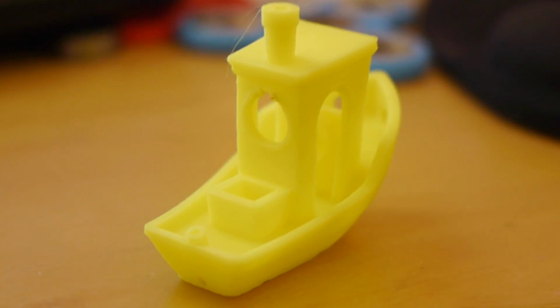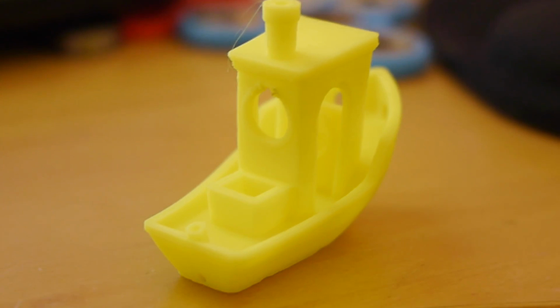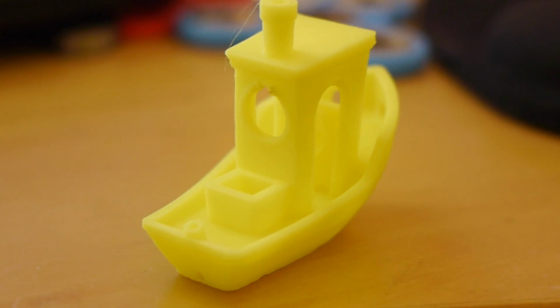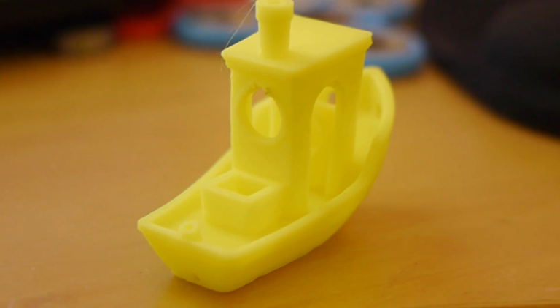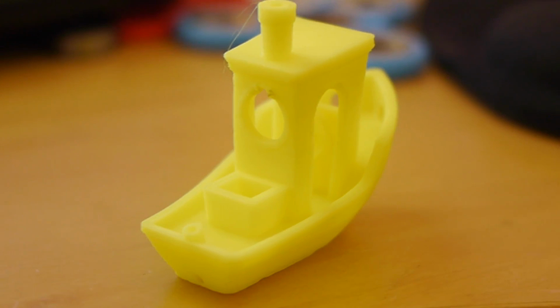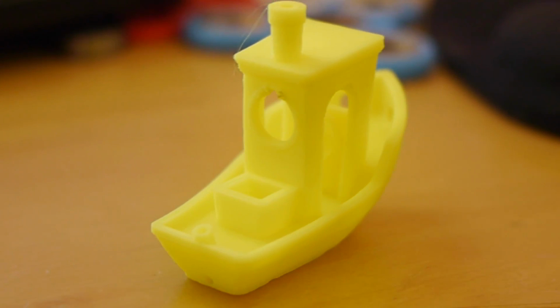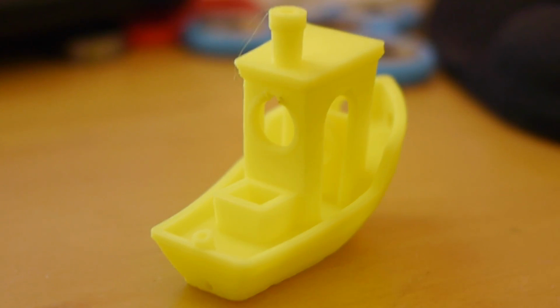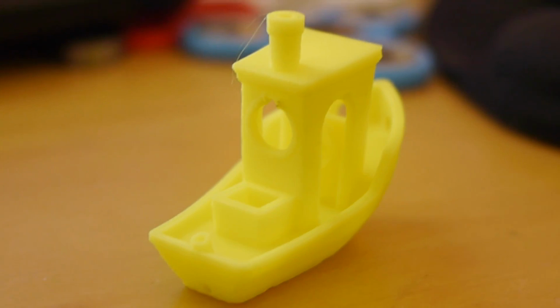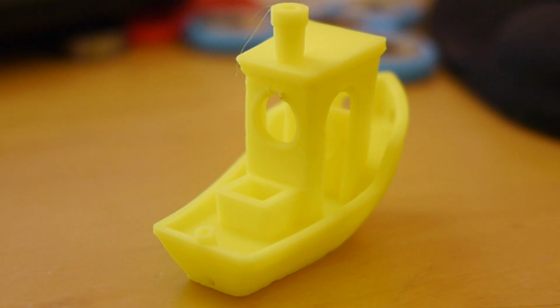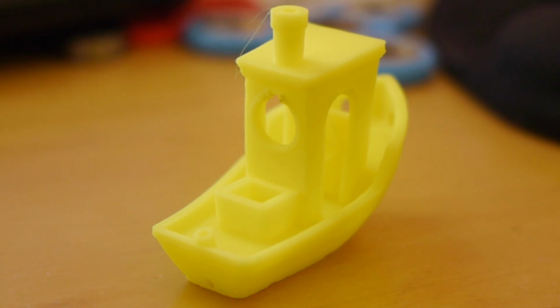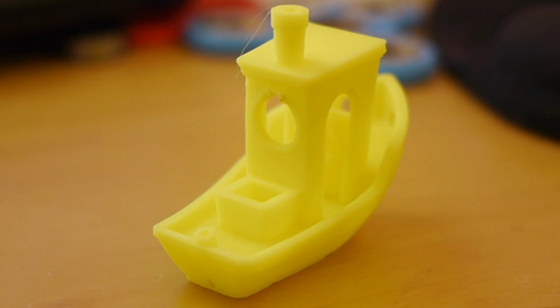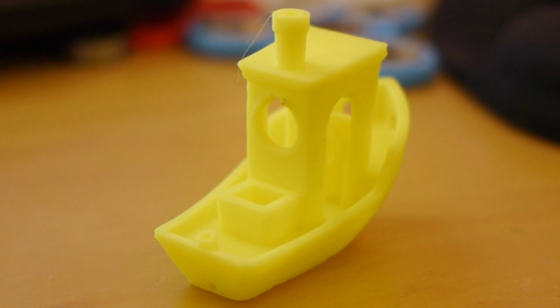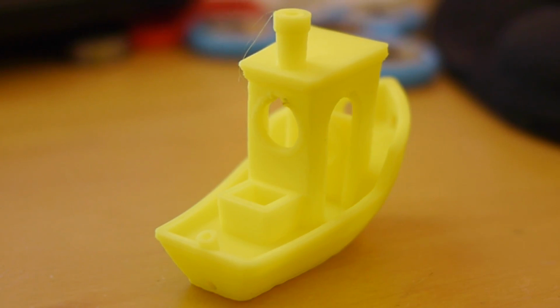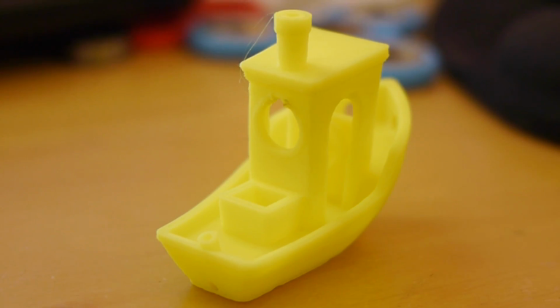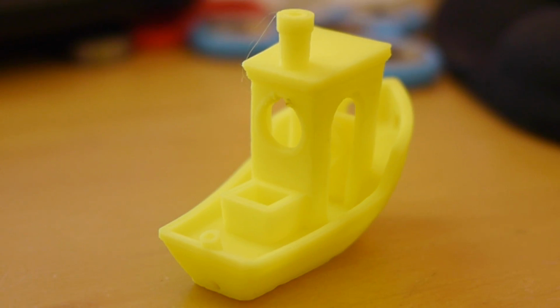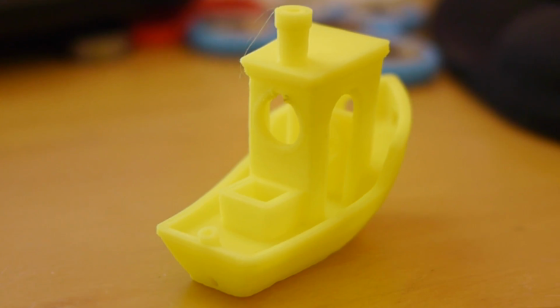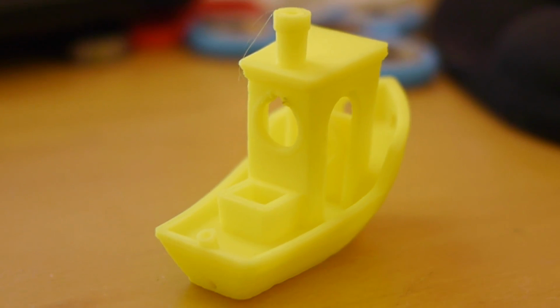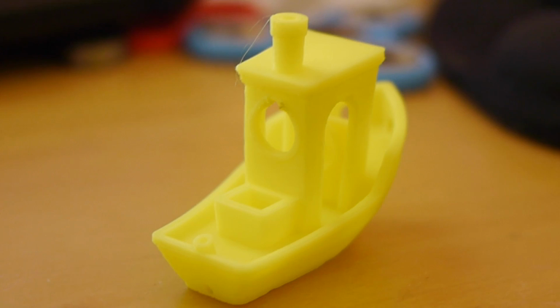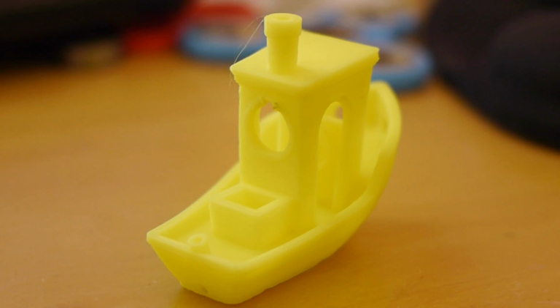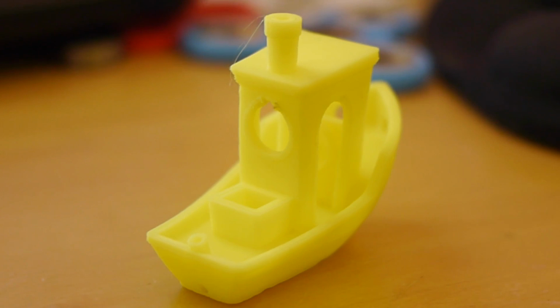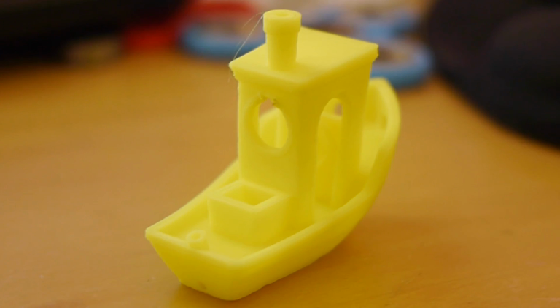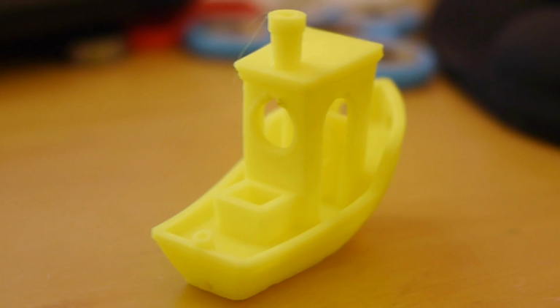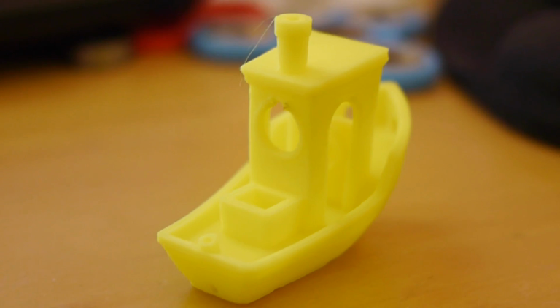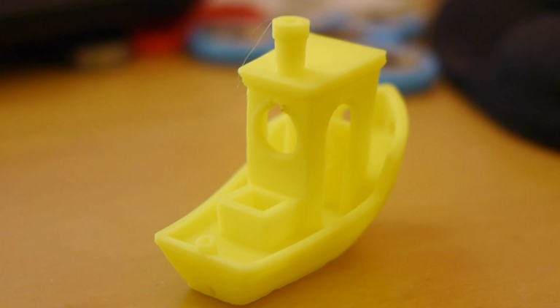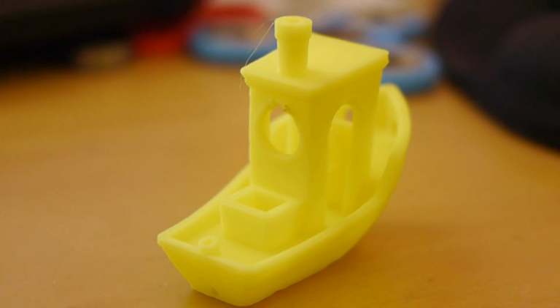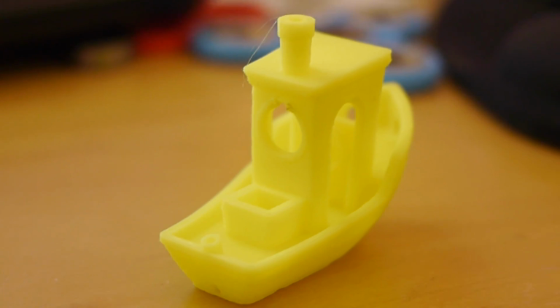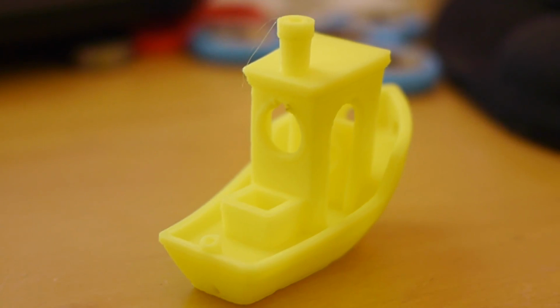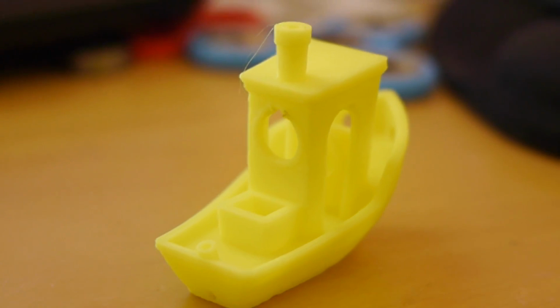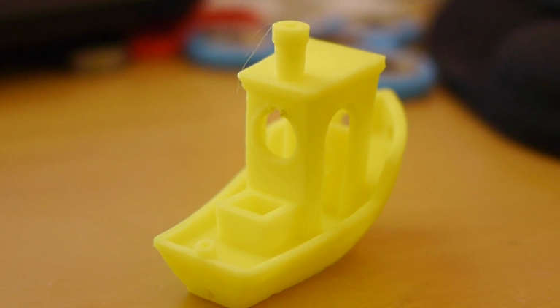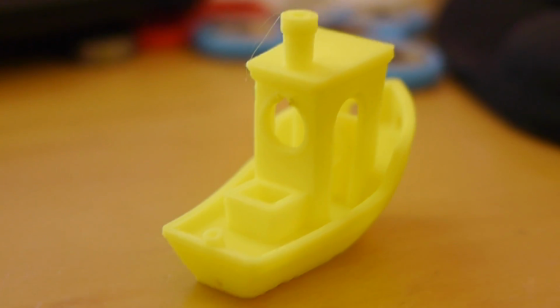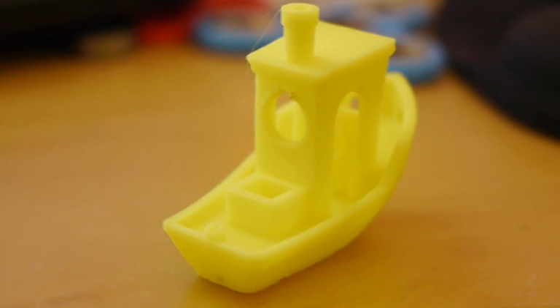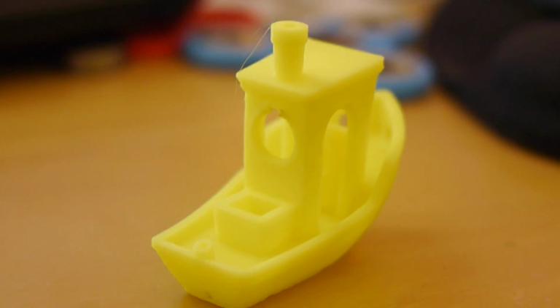And this took about two hours of print time, if I'm not mistaken. So not too bad.